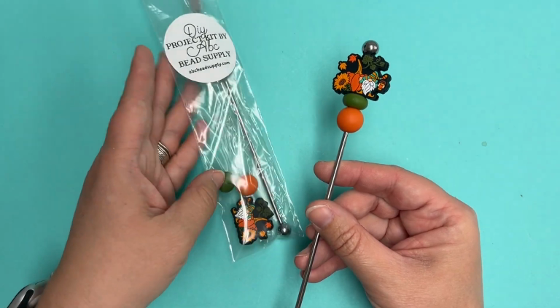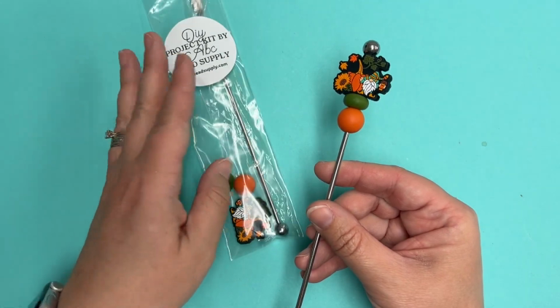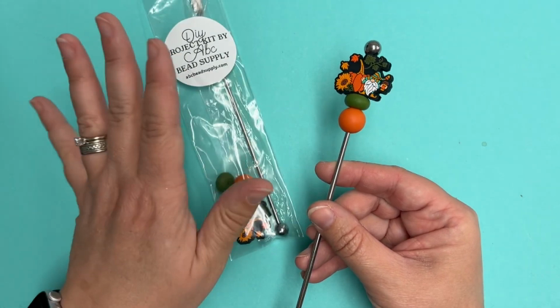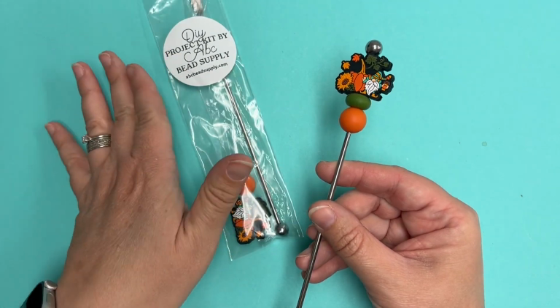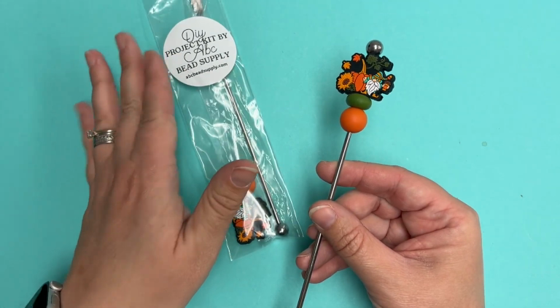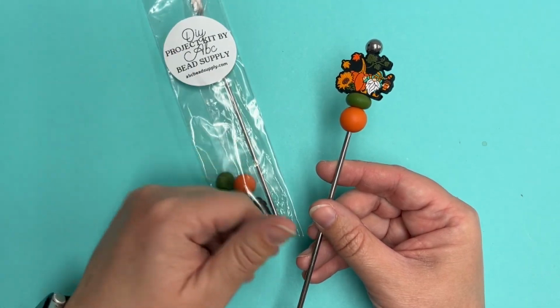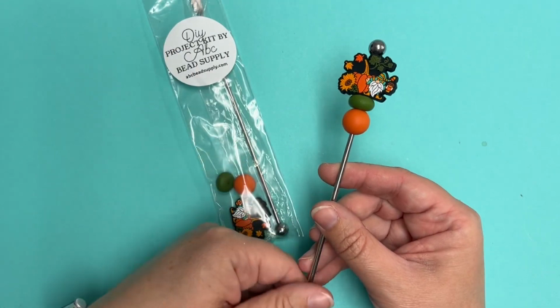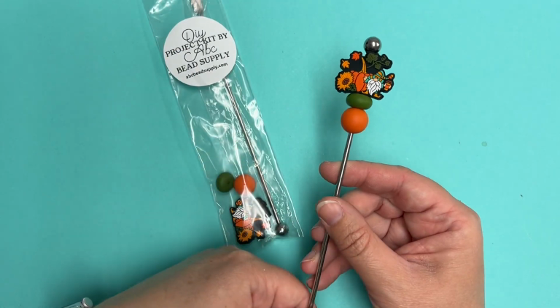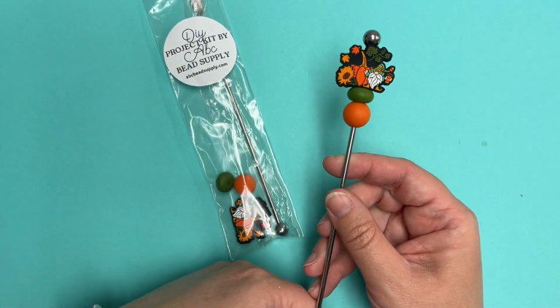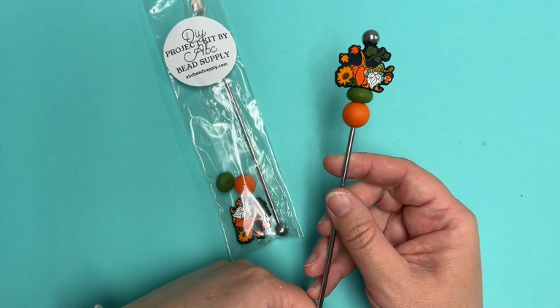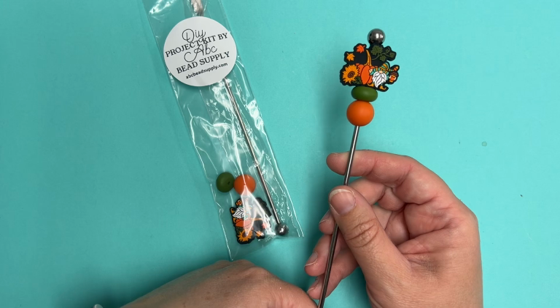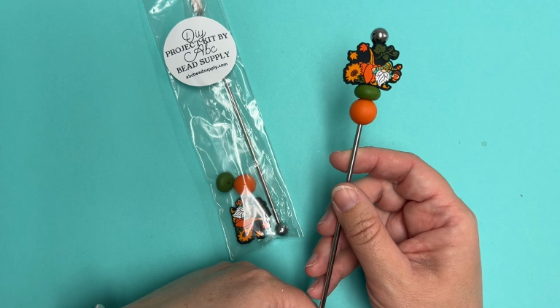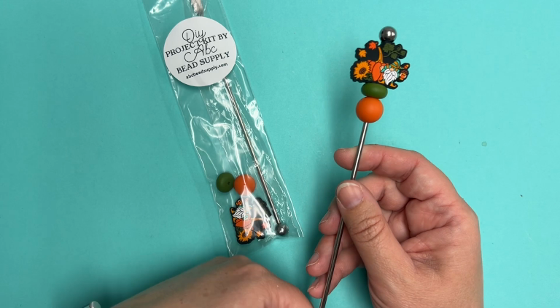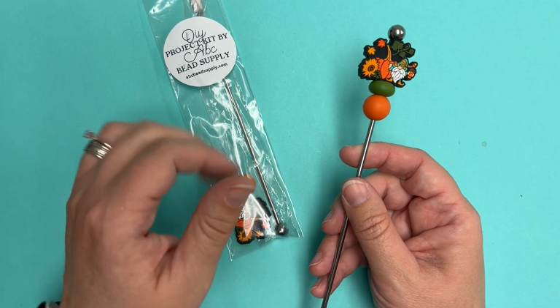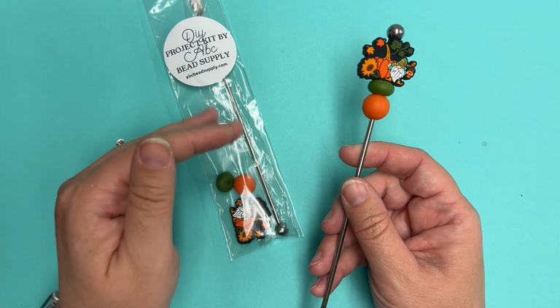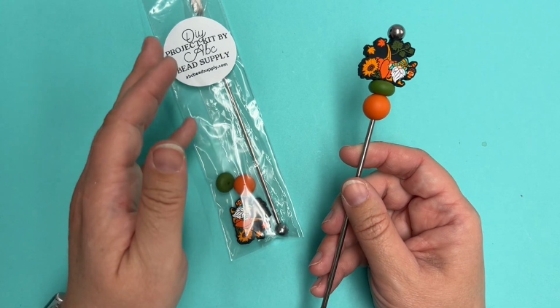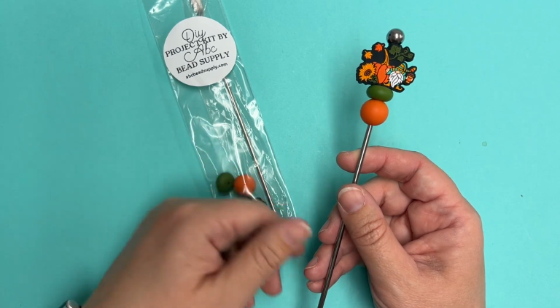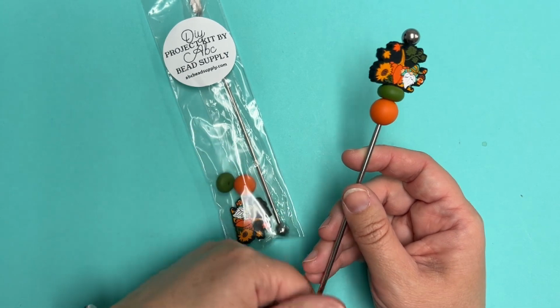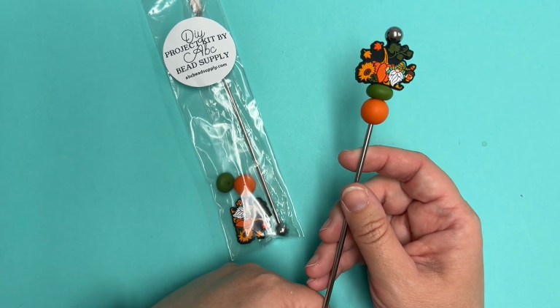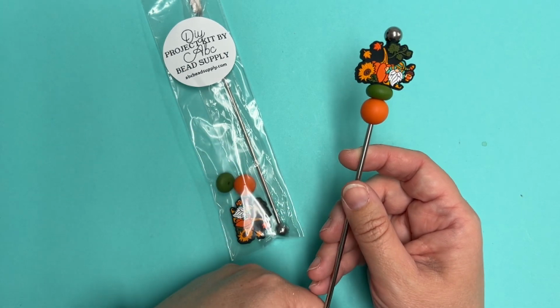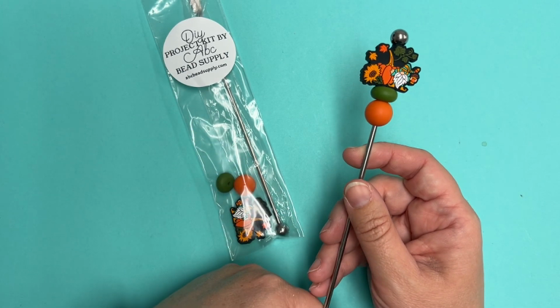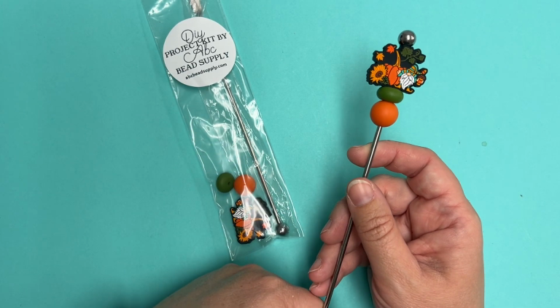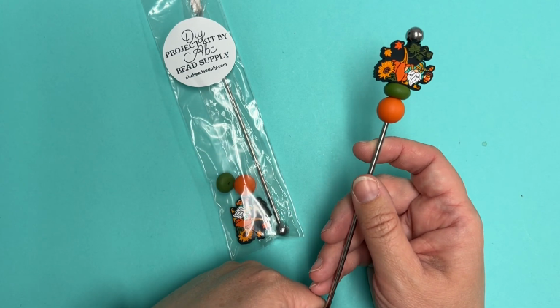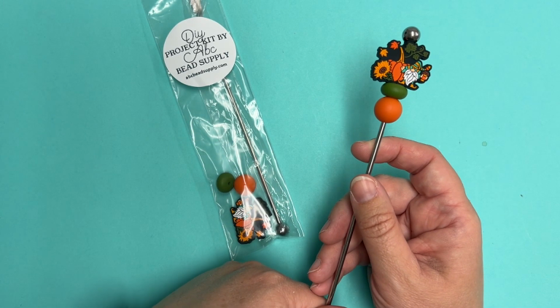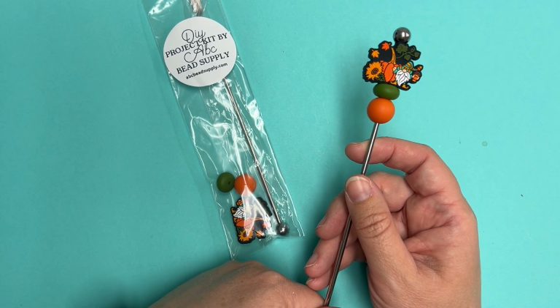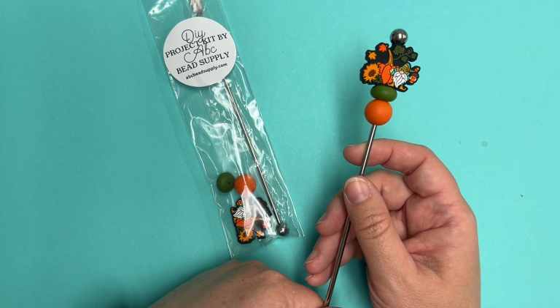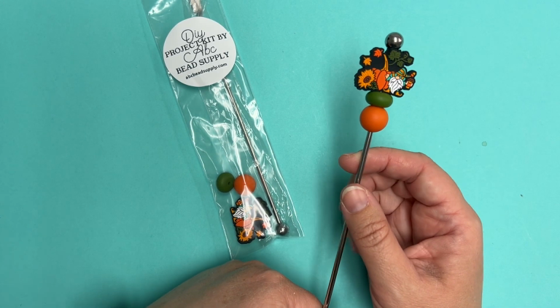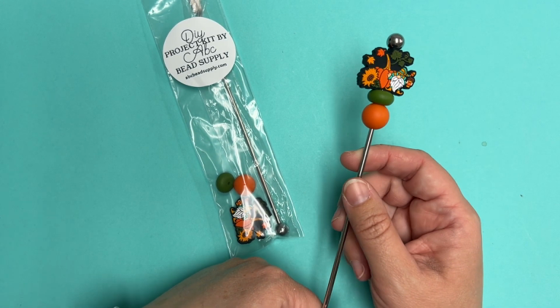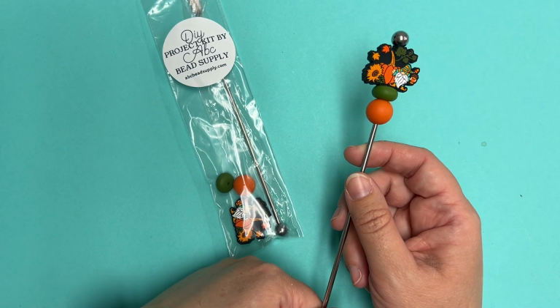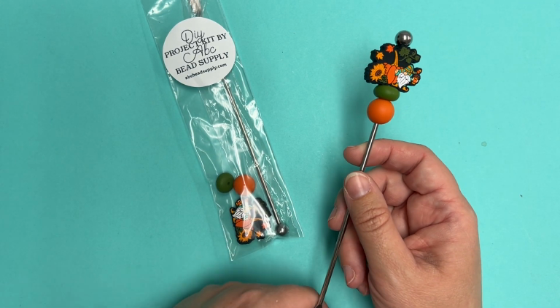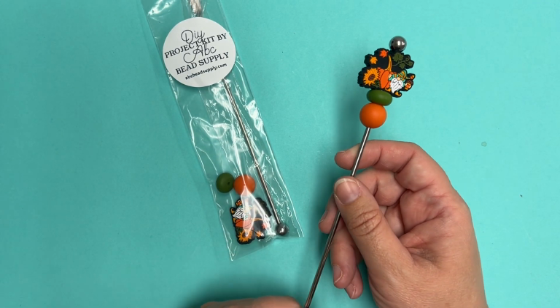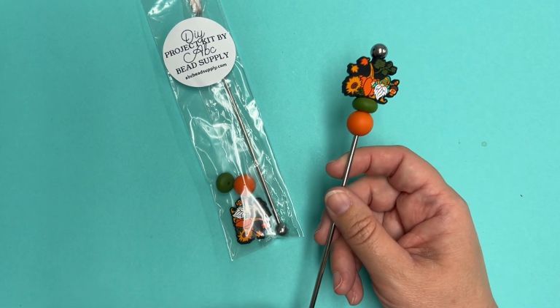A $20 order placed this weekend will get you one of these for free — for the first 60 orders placed, again while supplies last.